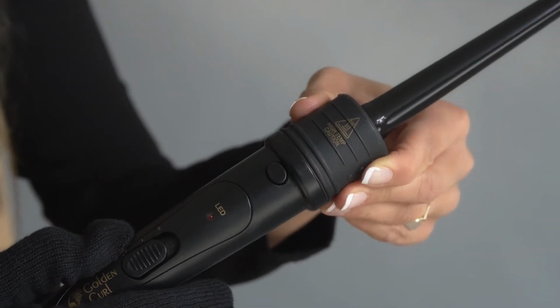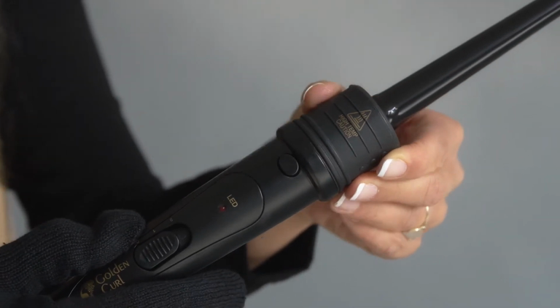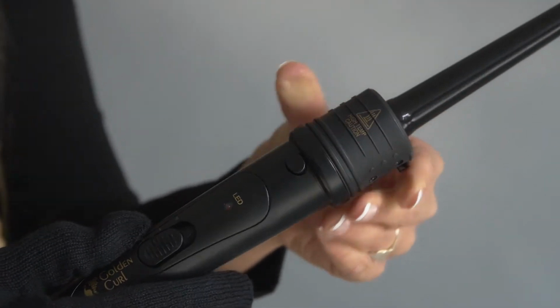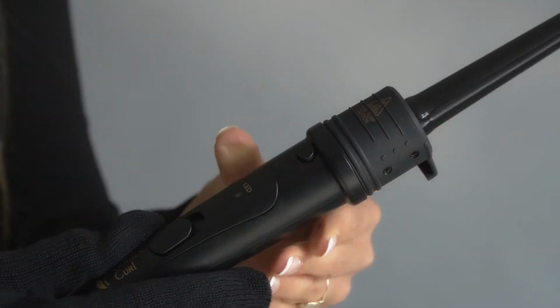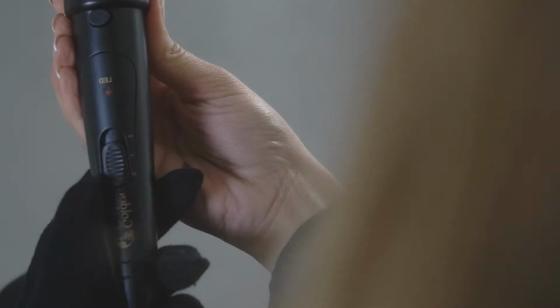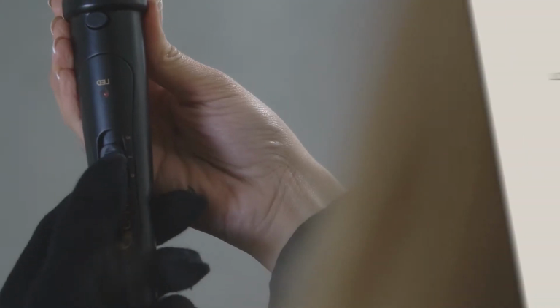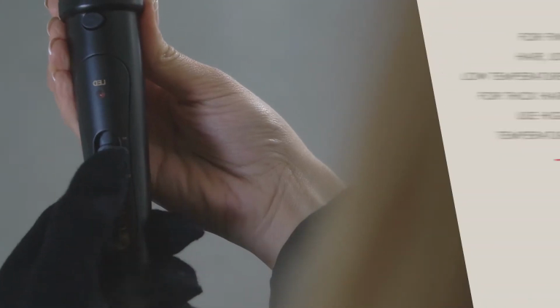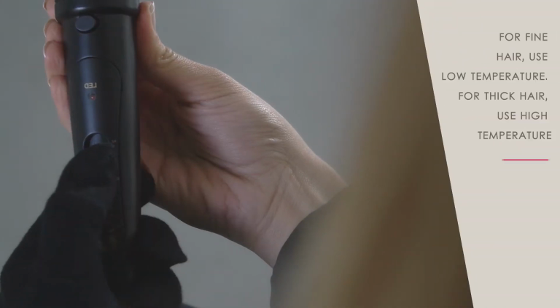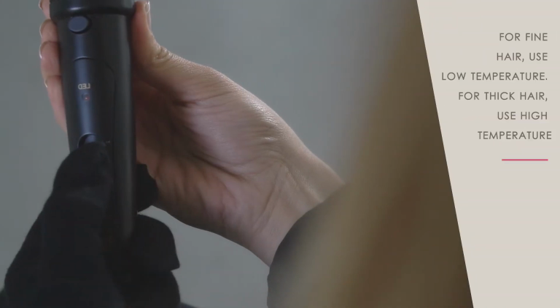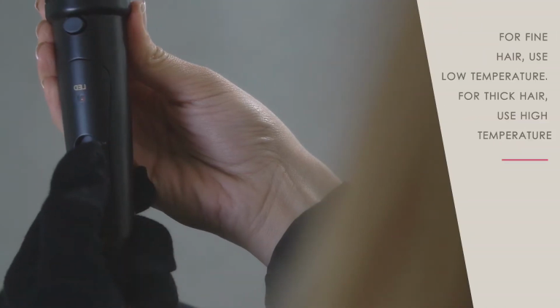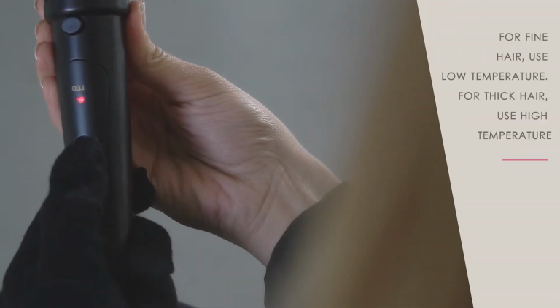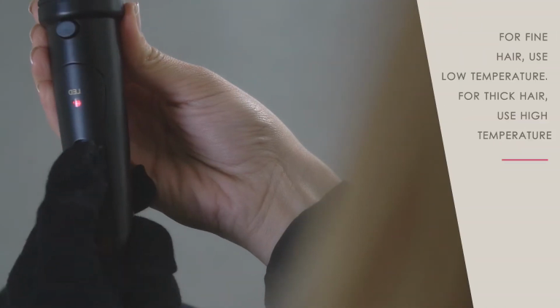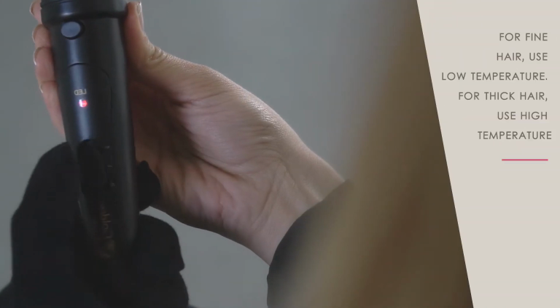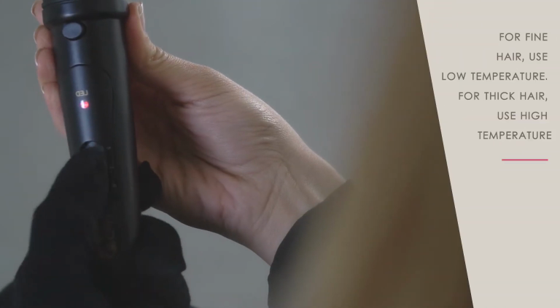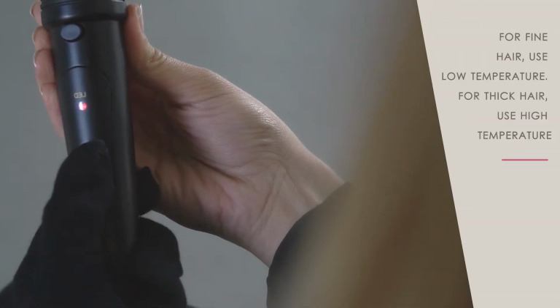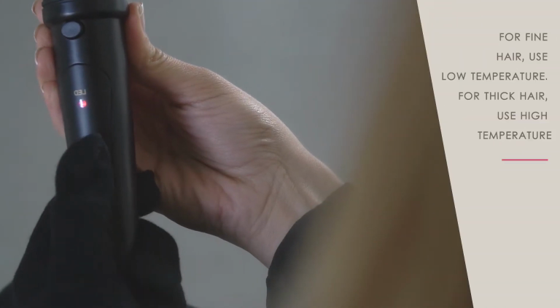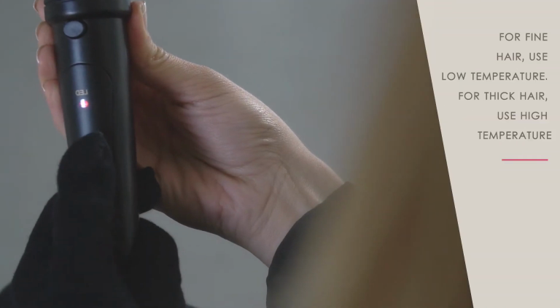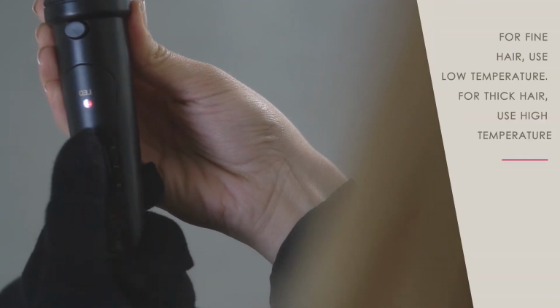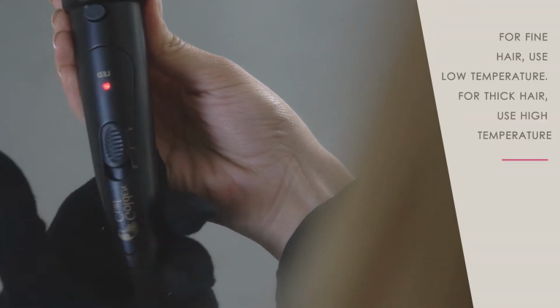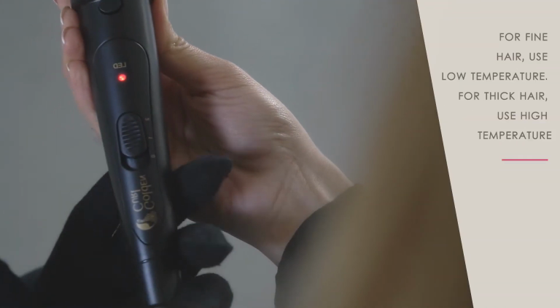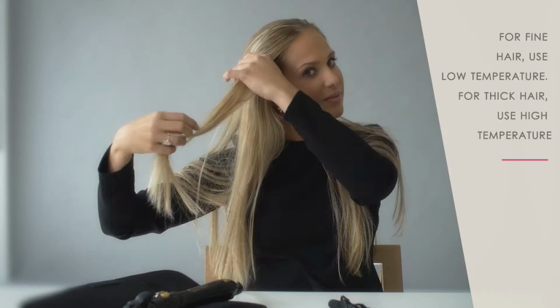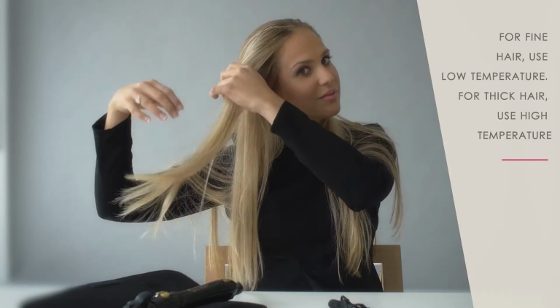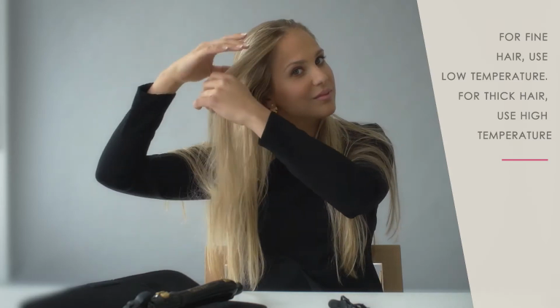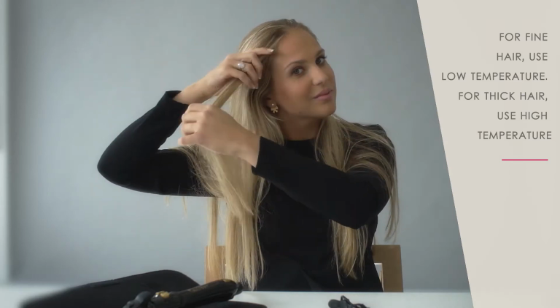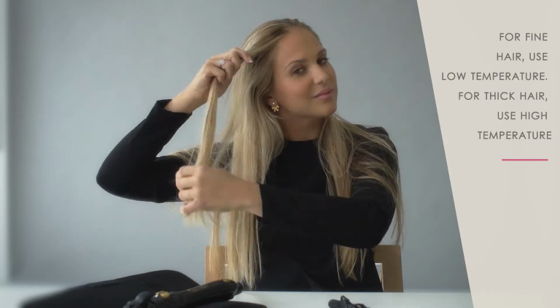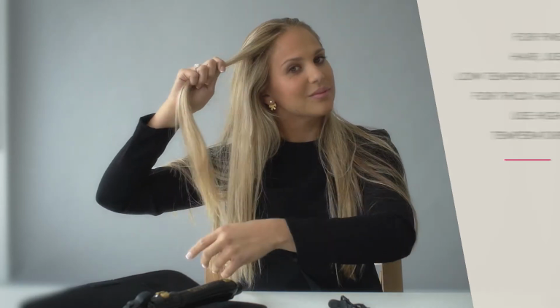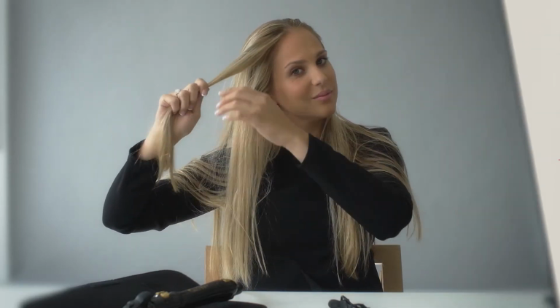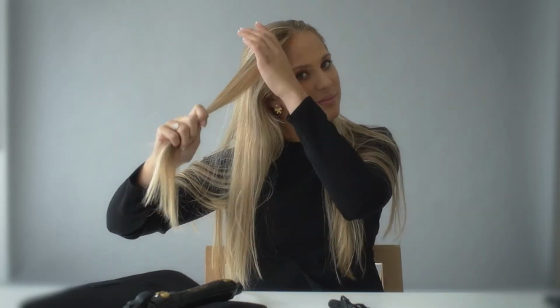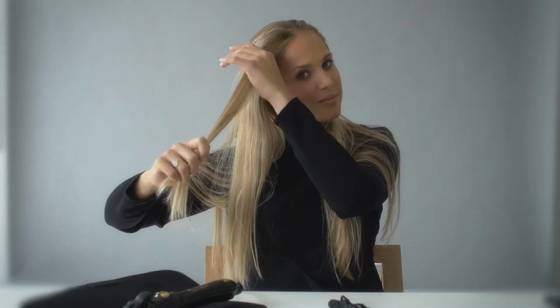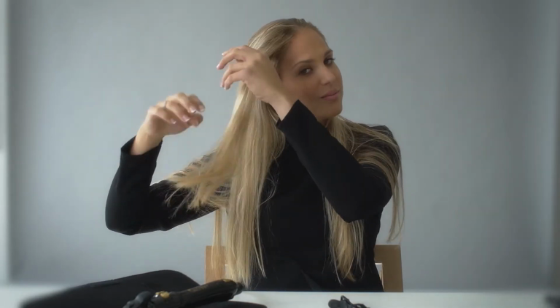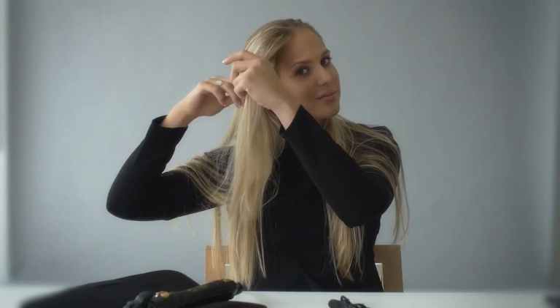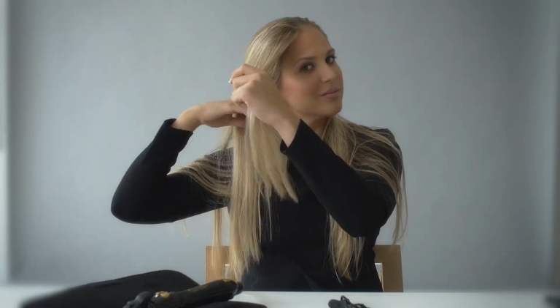Adjust temperature. For fine hair, use low temperature. For thick hair, use high temperature.